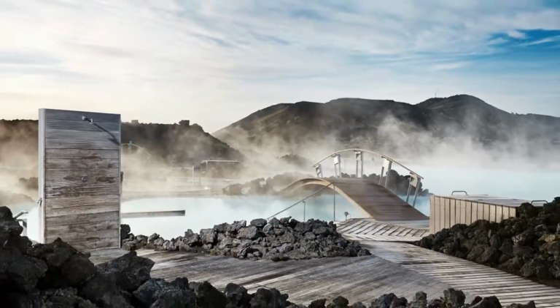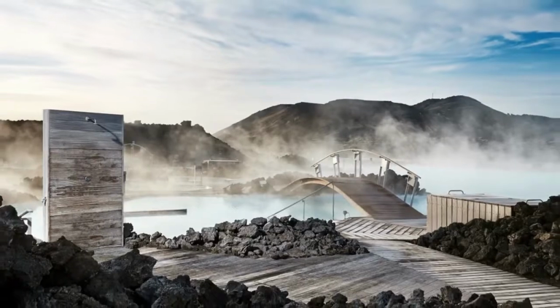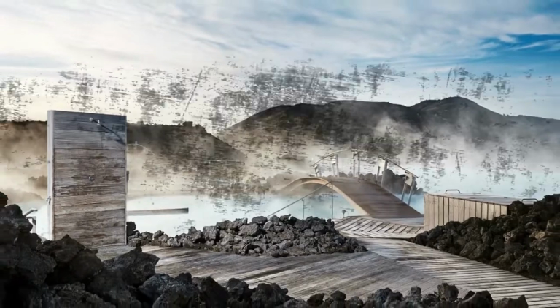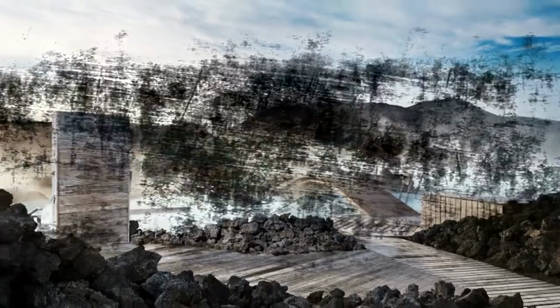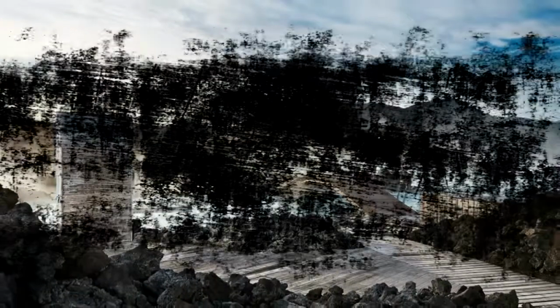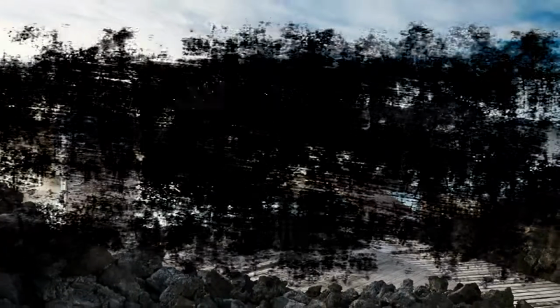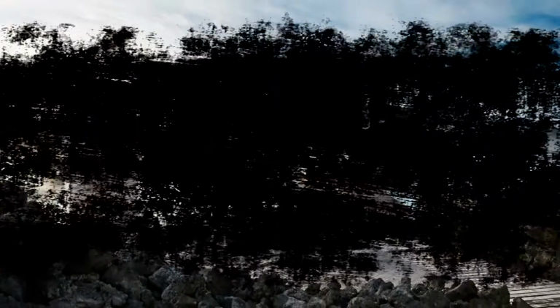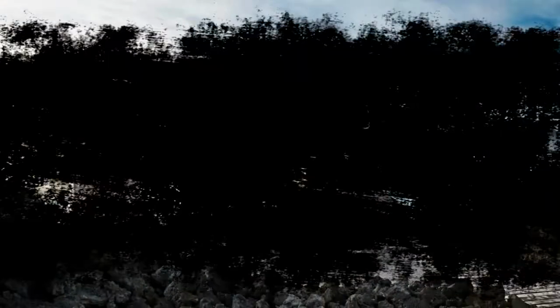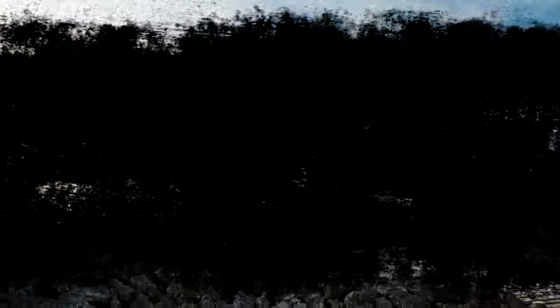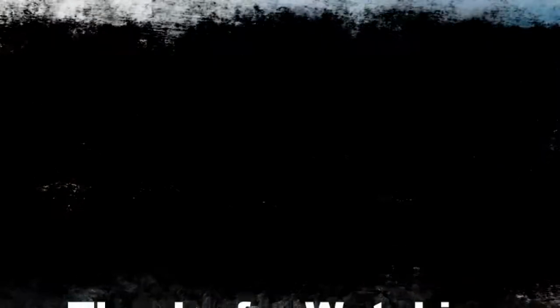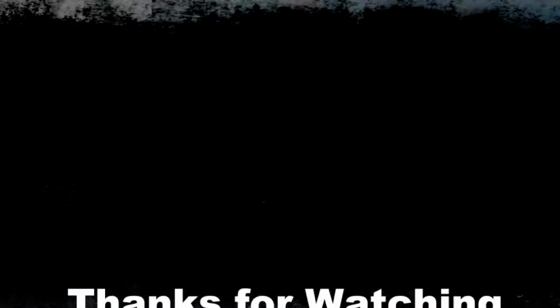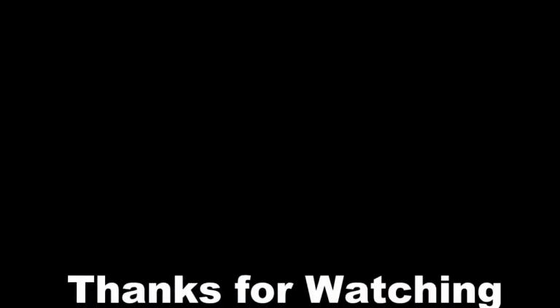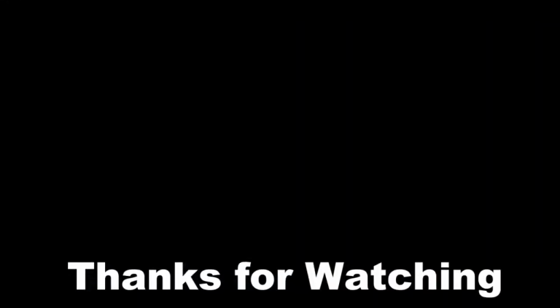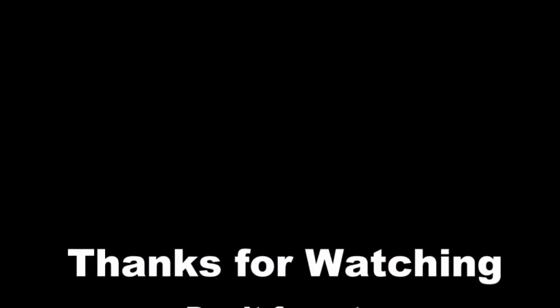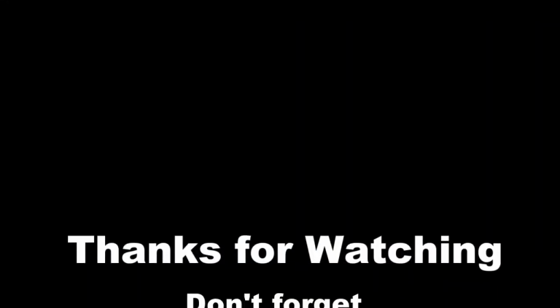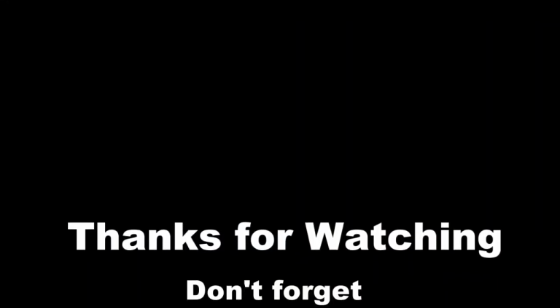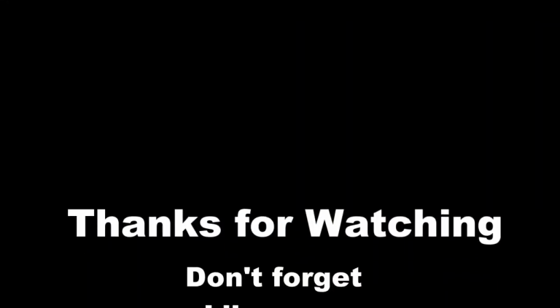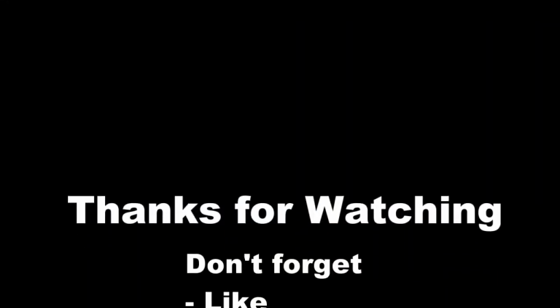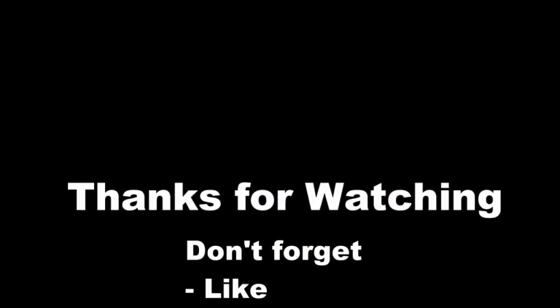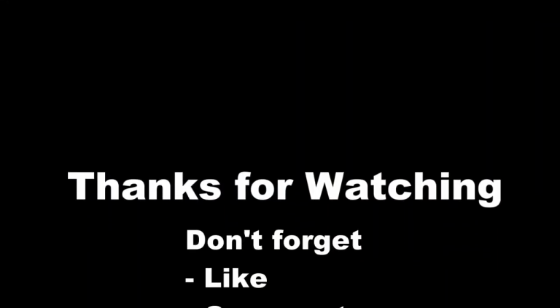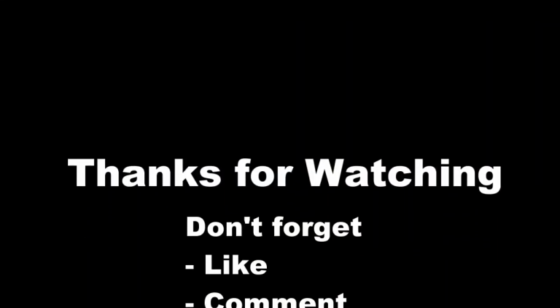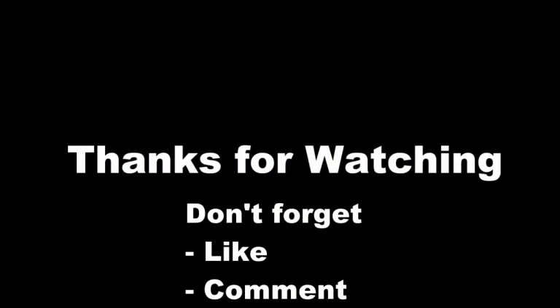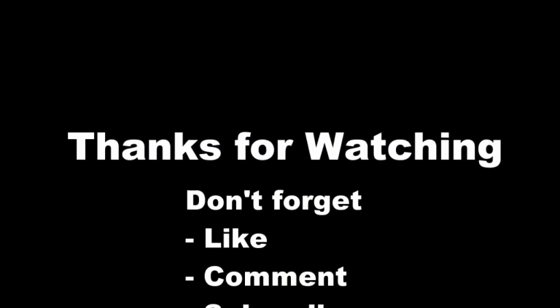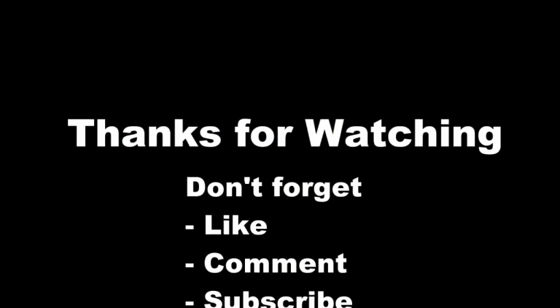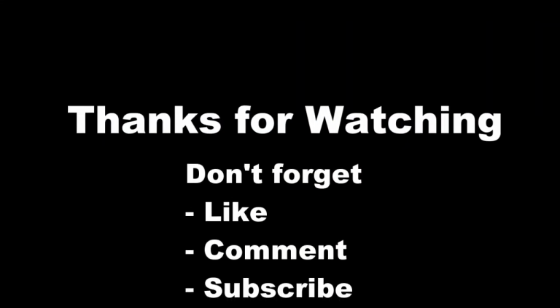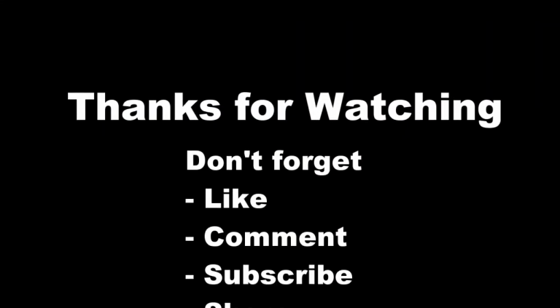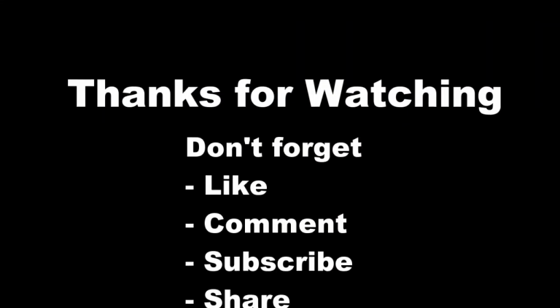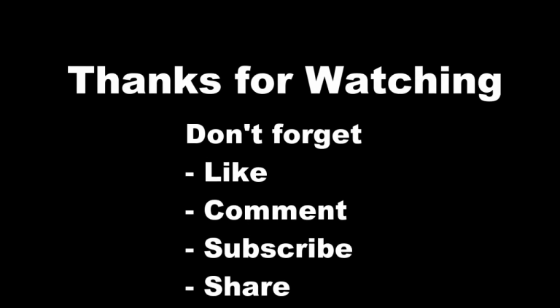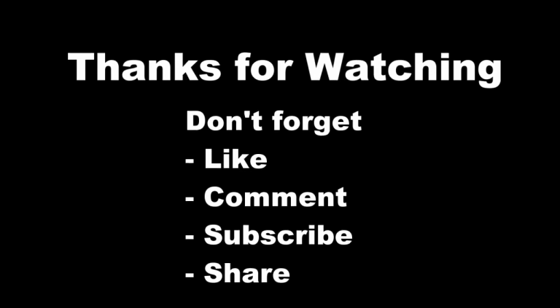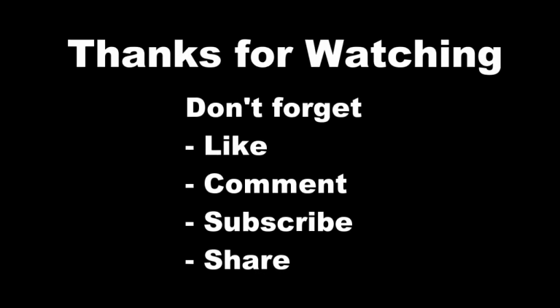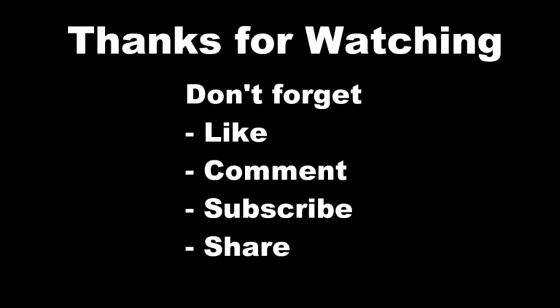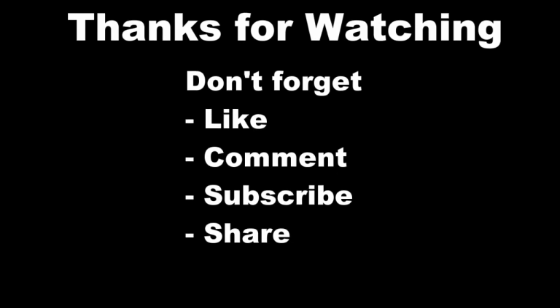Thank you for watching. Don't forget to like, comment, and subscribe.